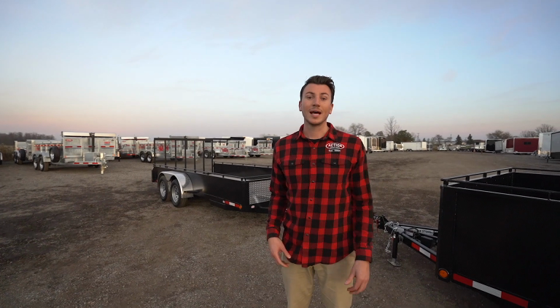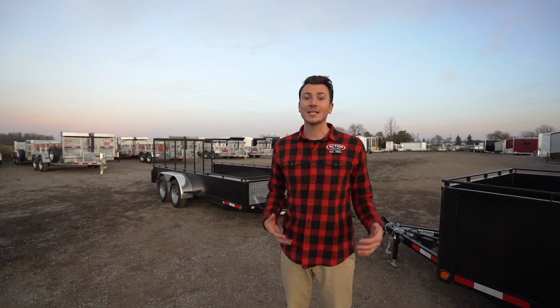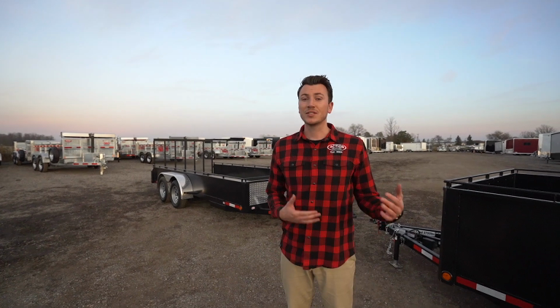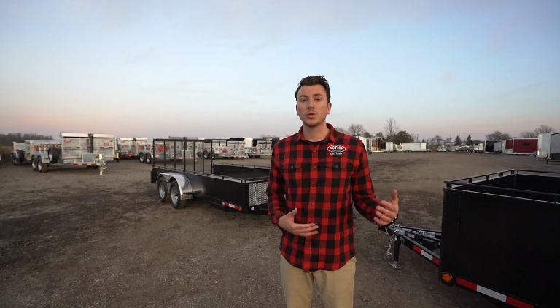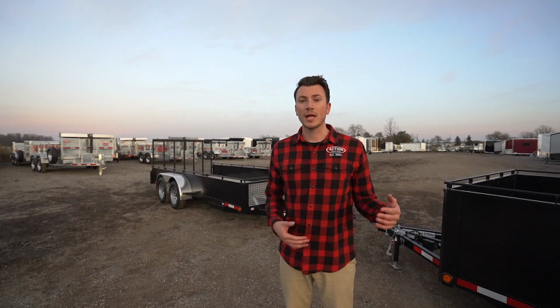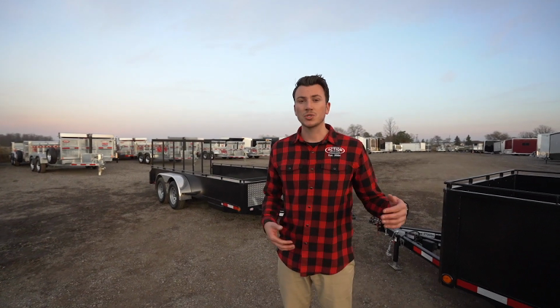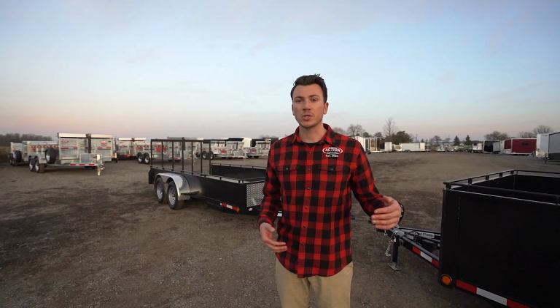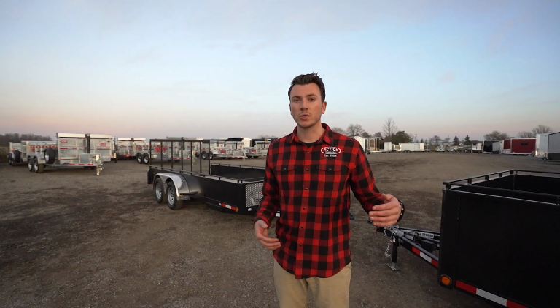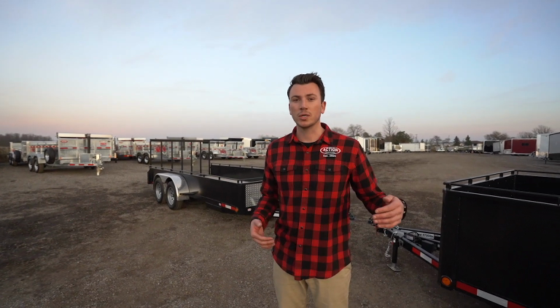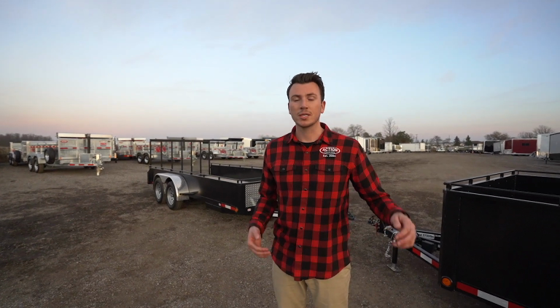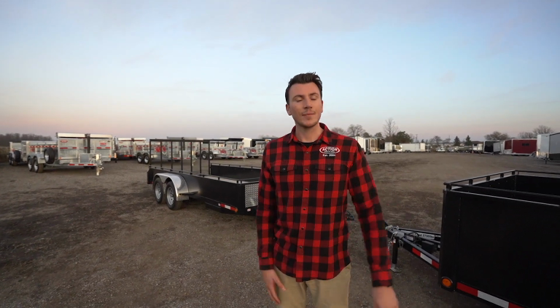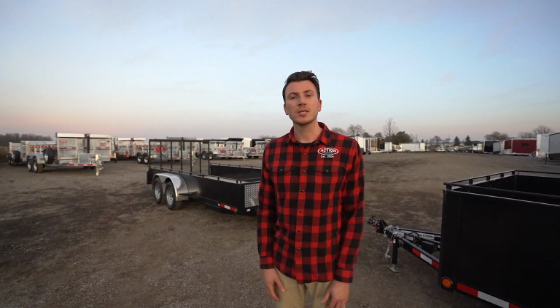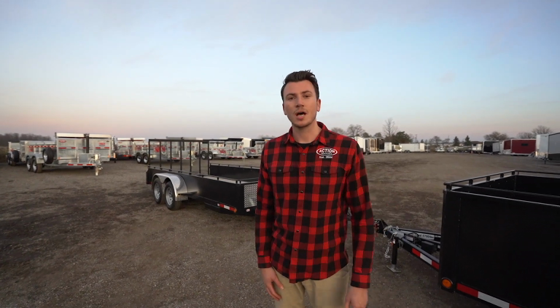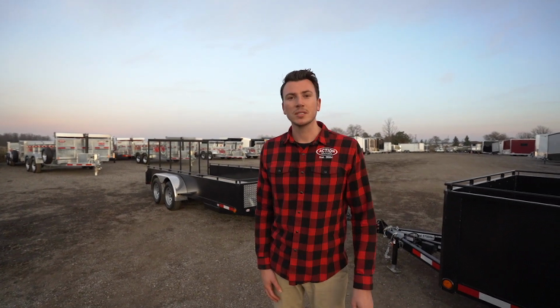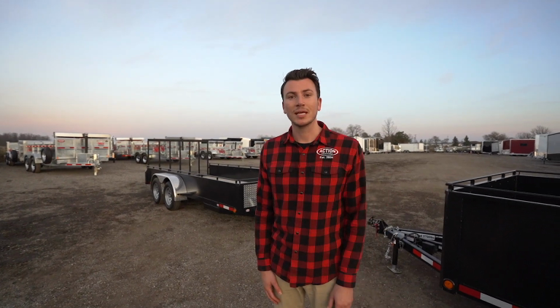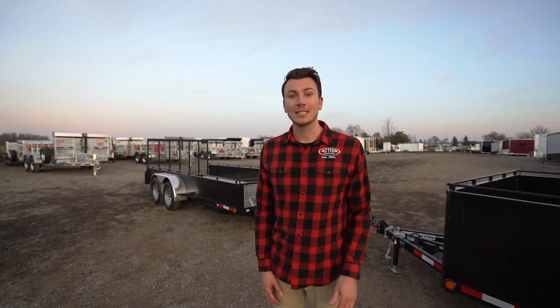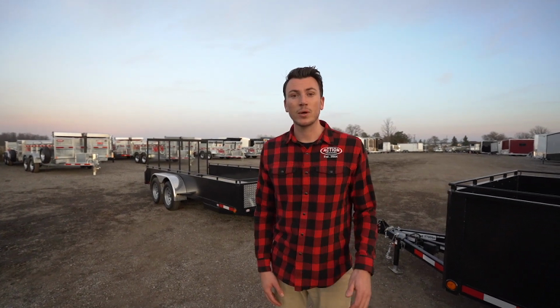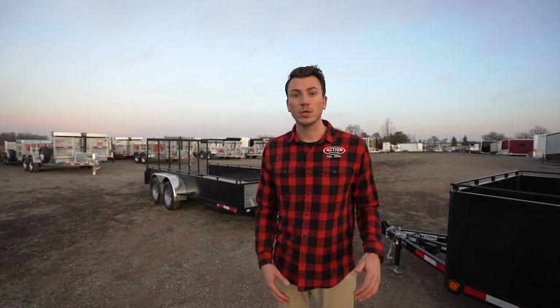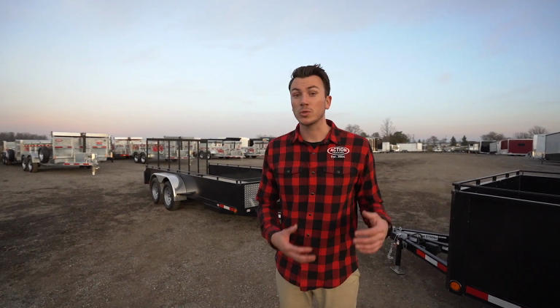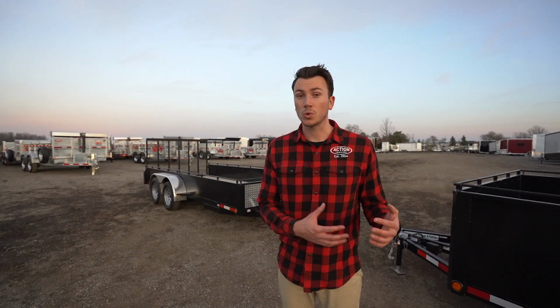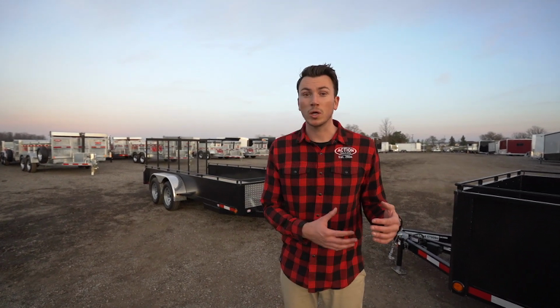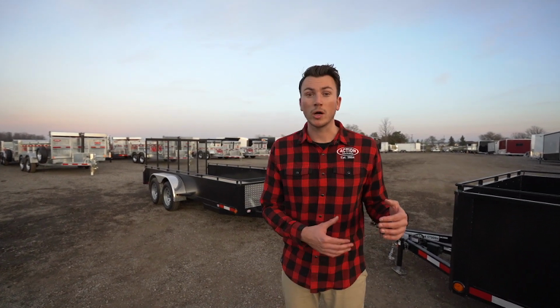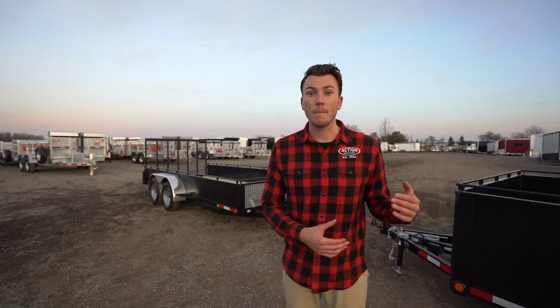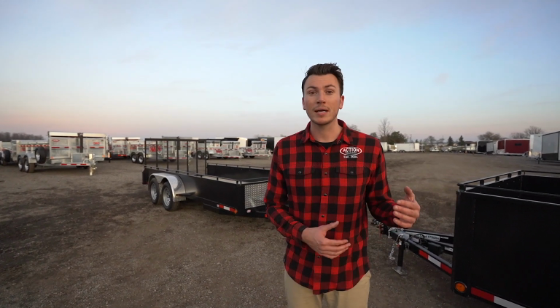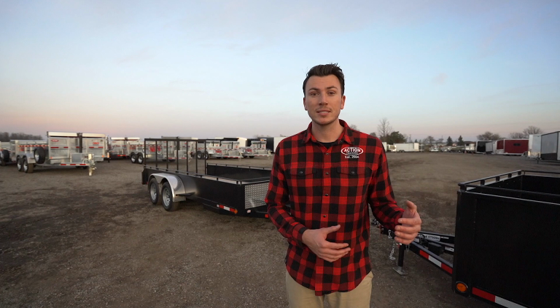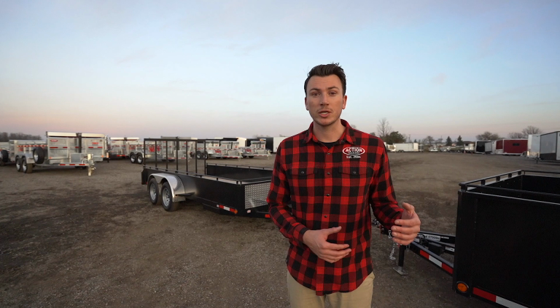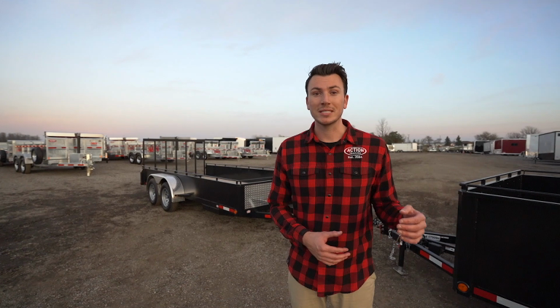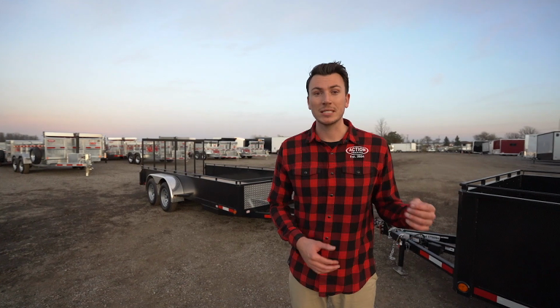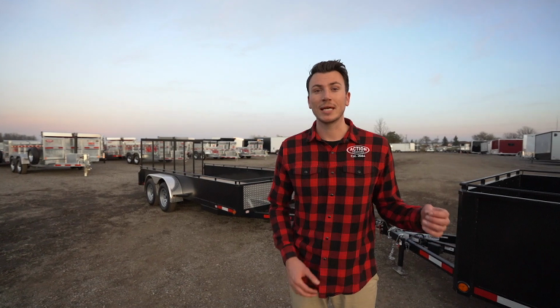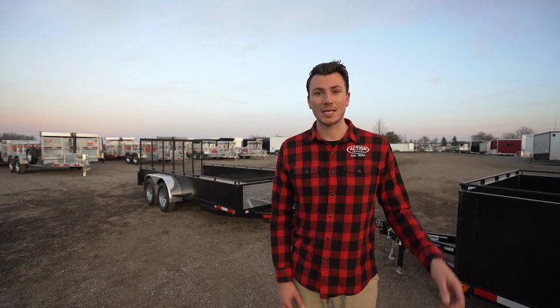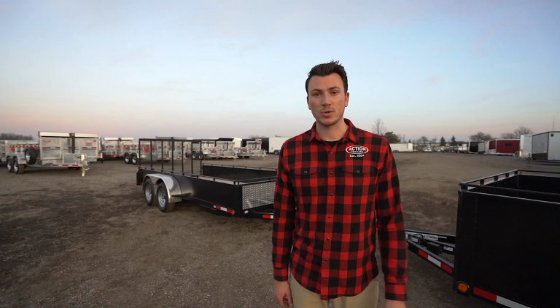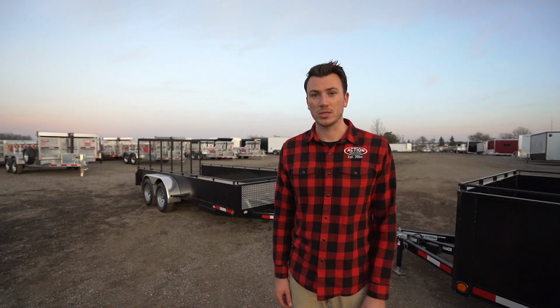Hi guys, thanks for tuning in to Action Trailers Tutorials. I'm Shane Thompson, and today we're going to do a tutorial on our Mennonite series steel landscape trailers.